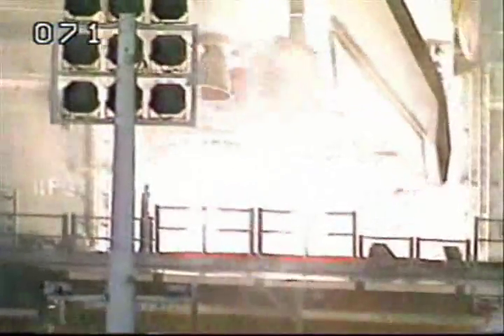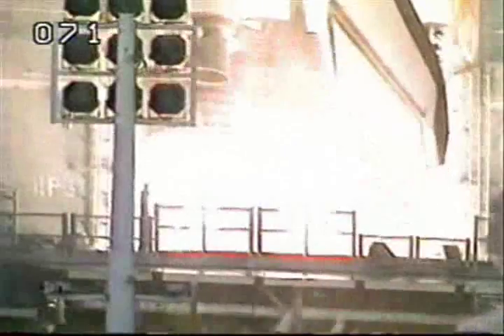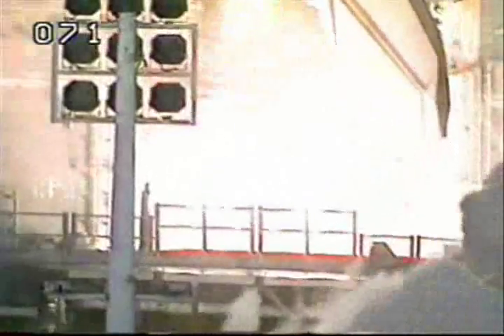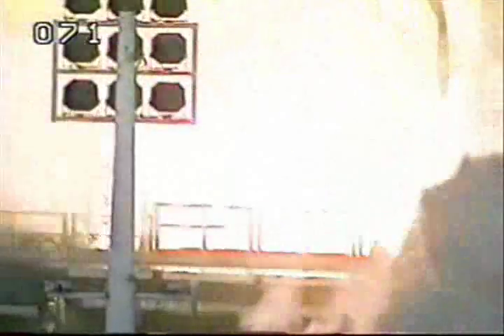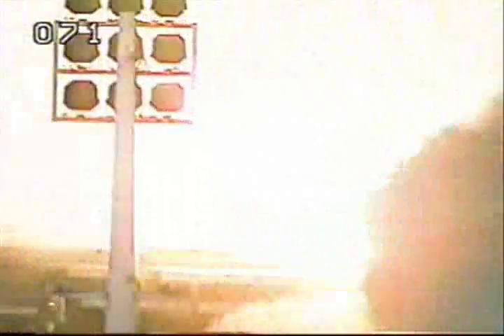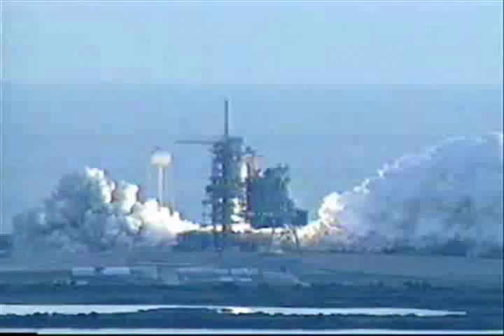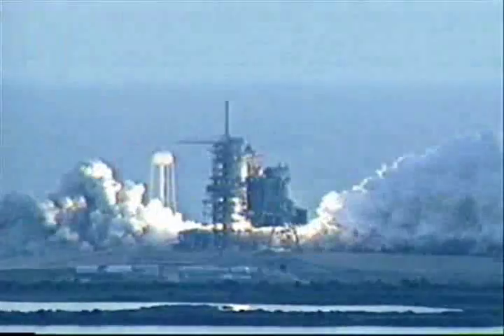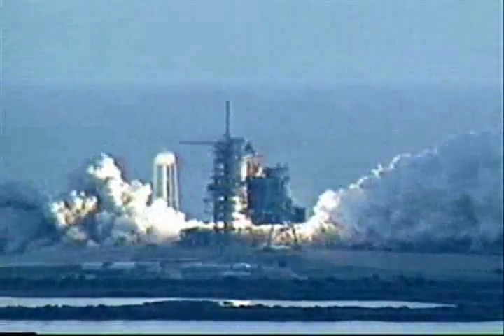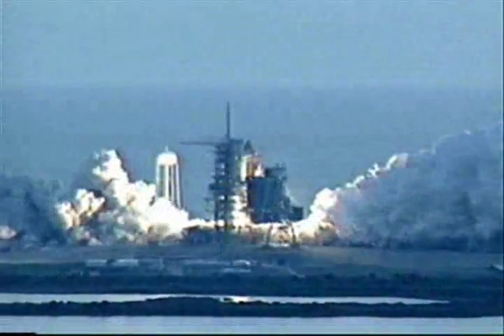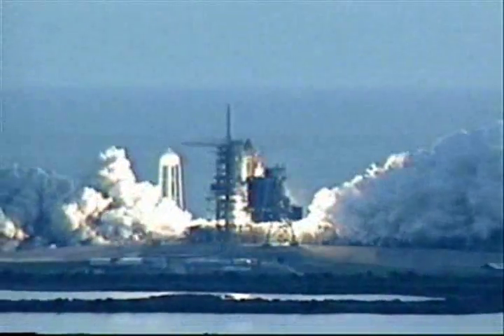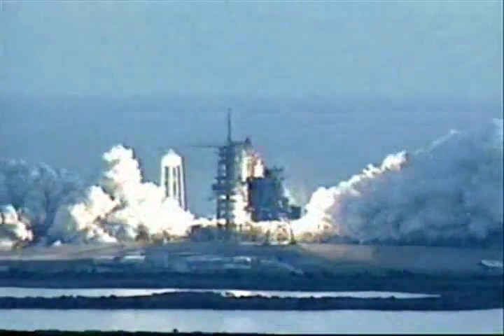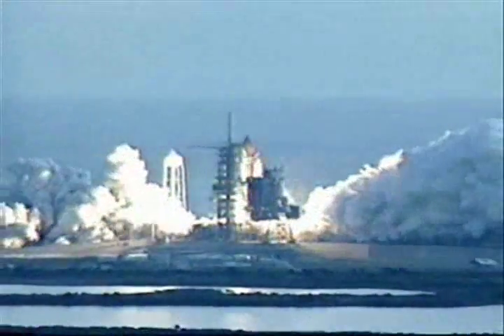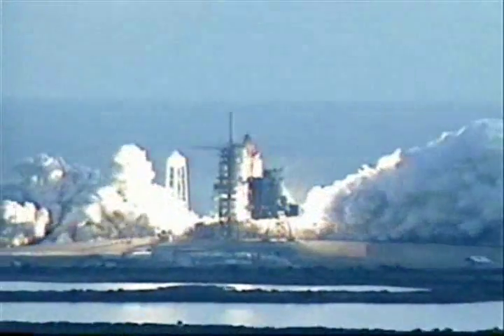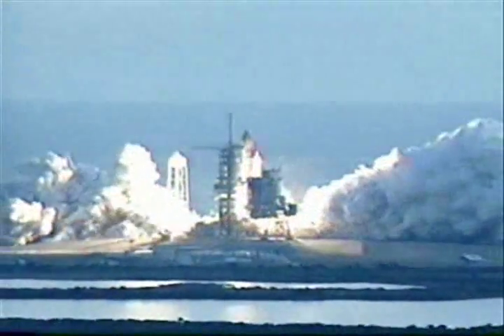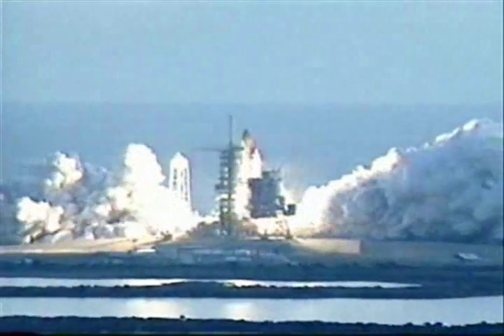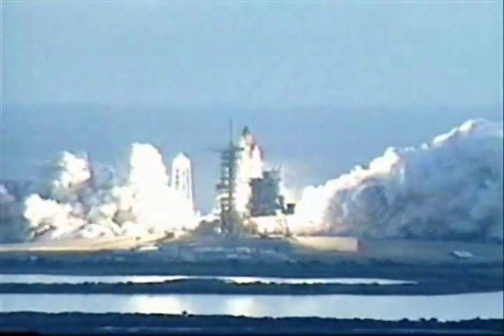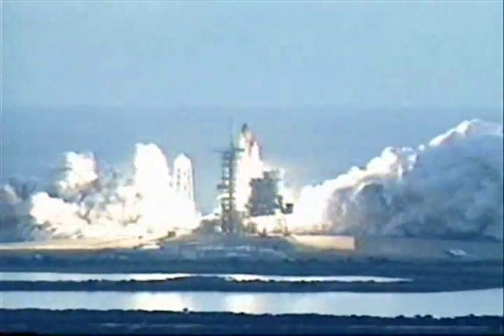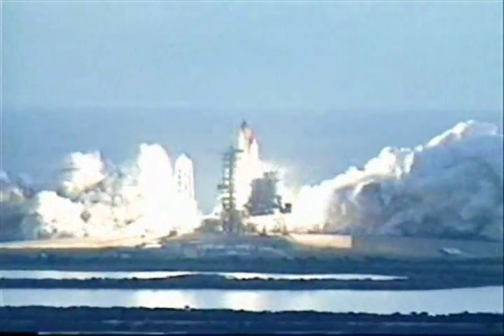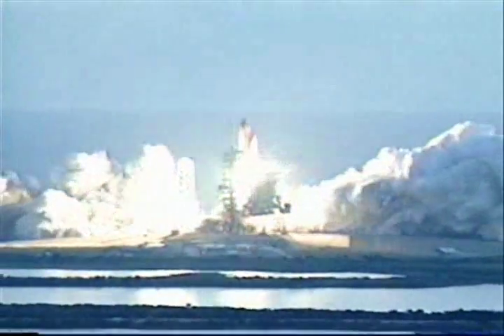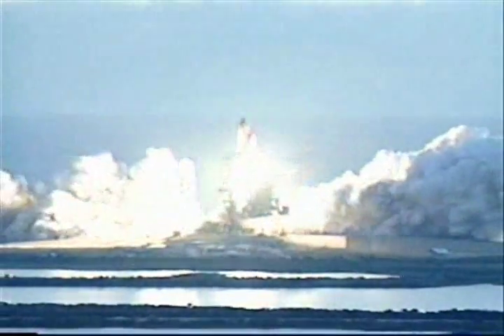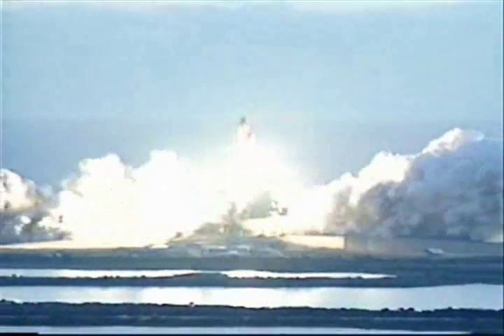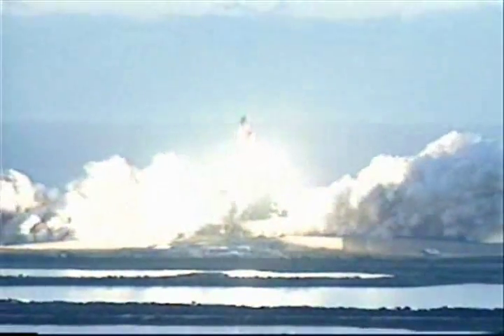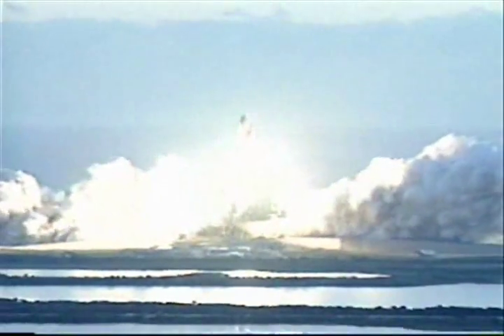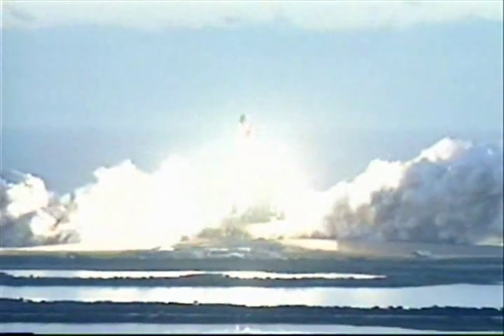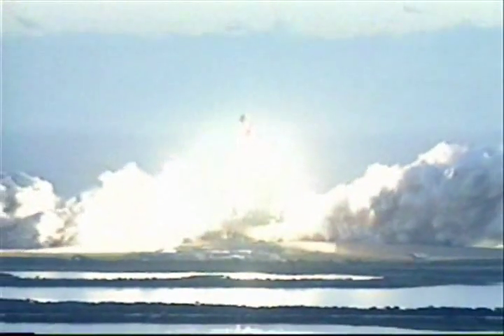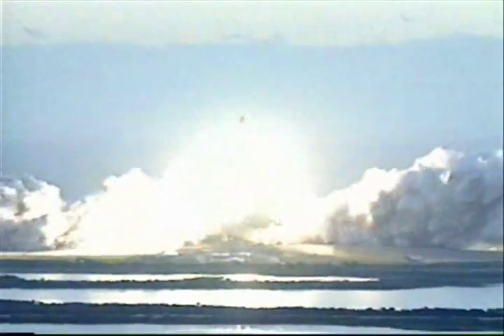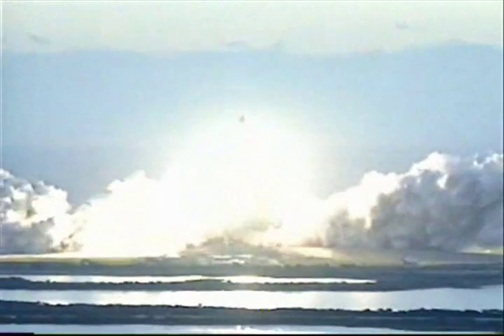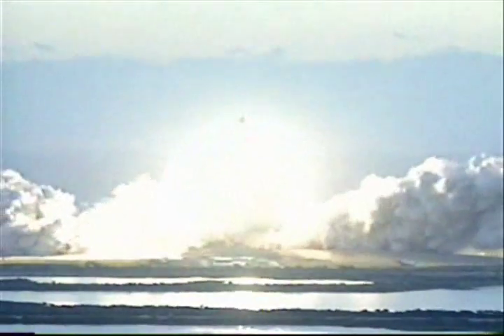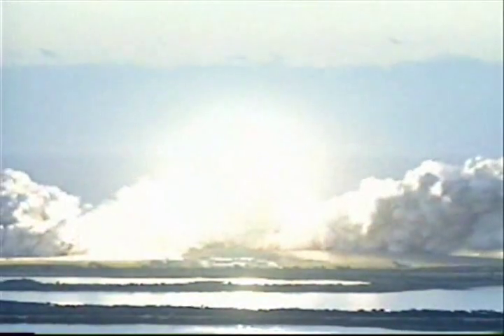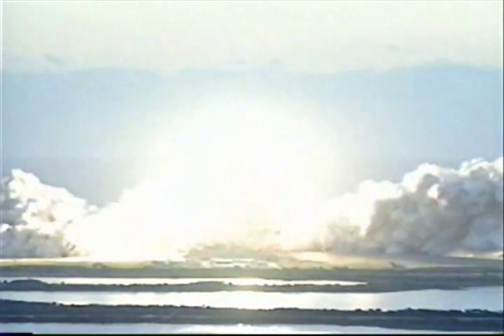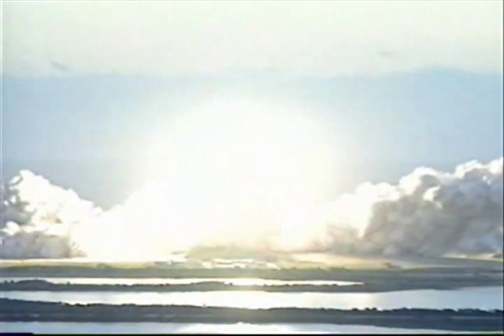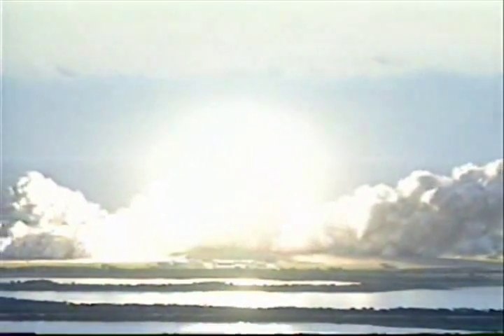Booster ignition and liftoff of Discovery, on a bold new era of spaceflight between the United States and Russia.